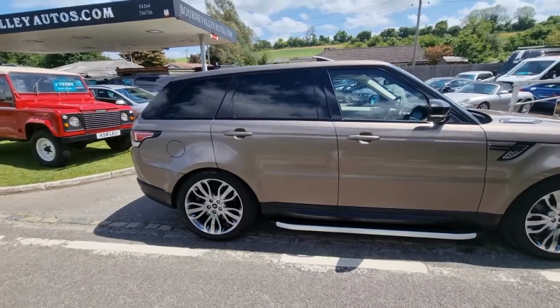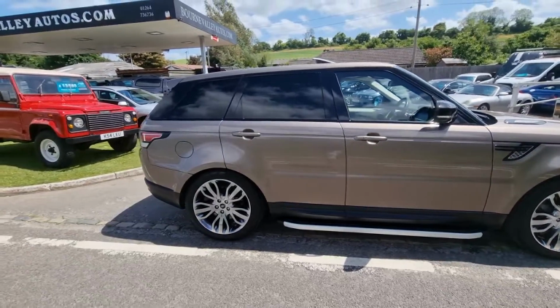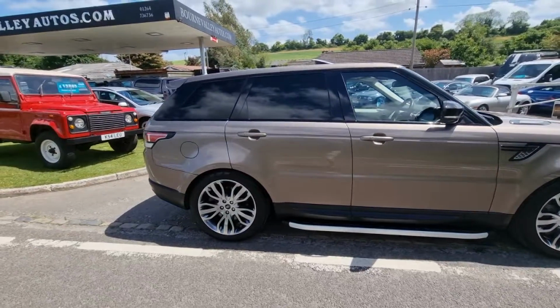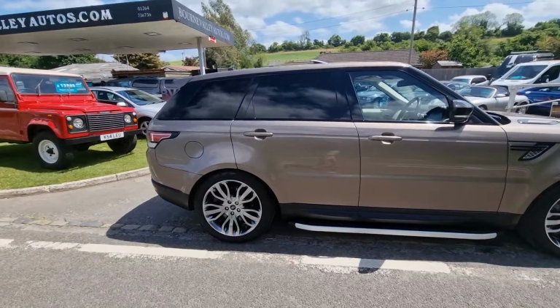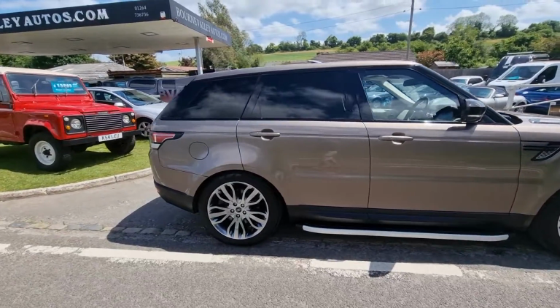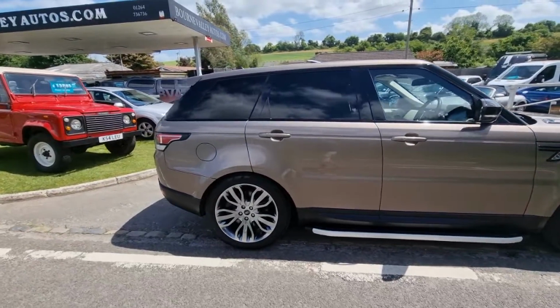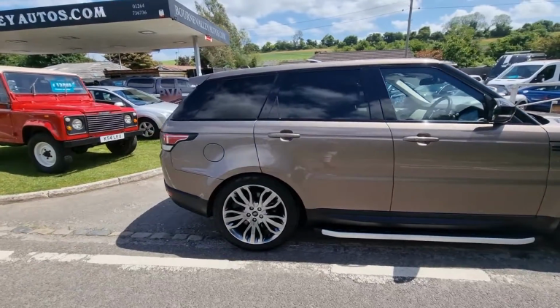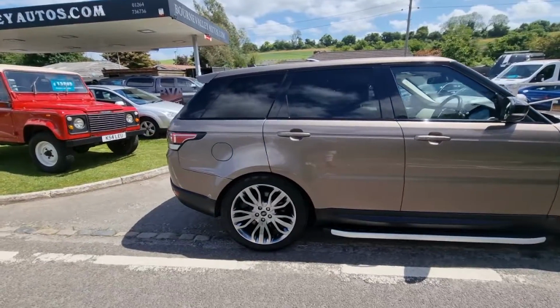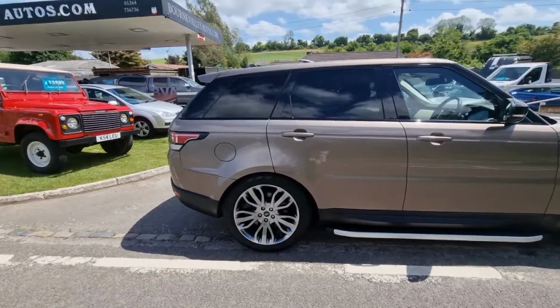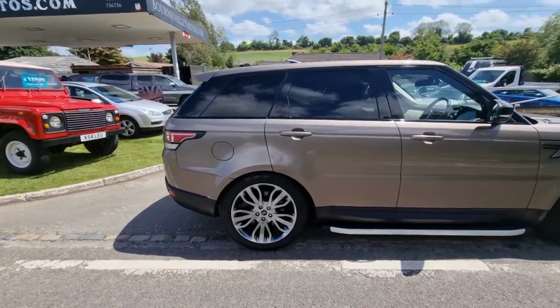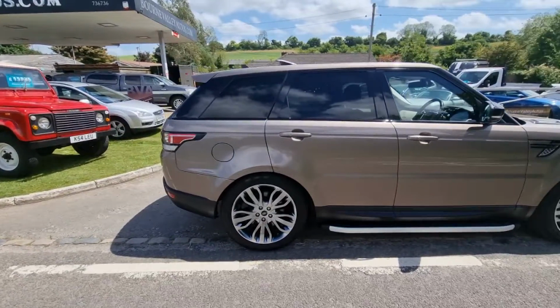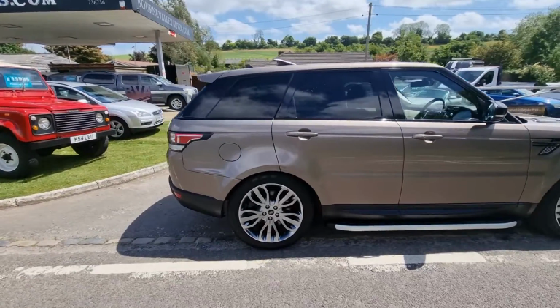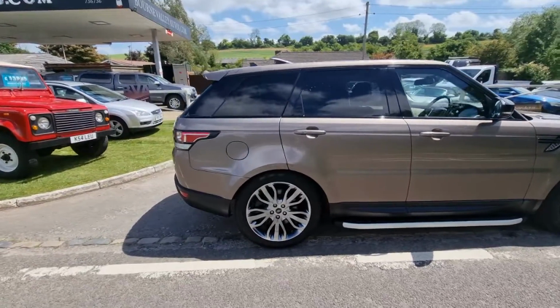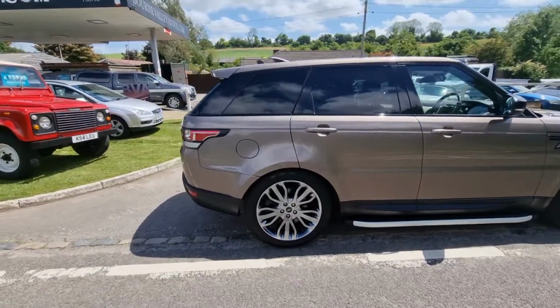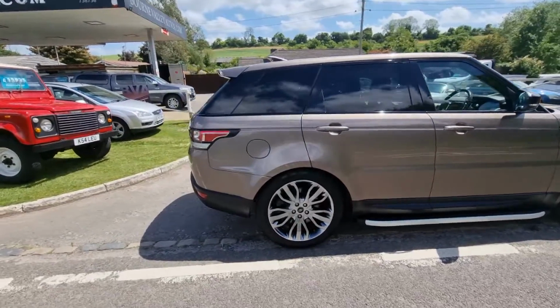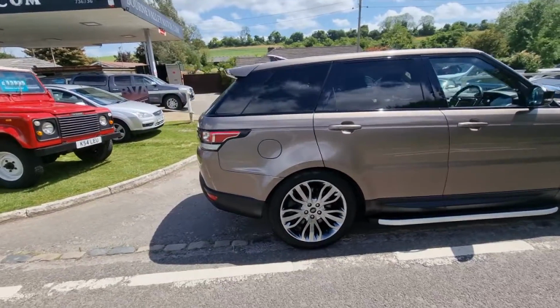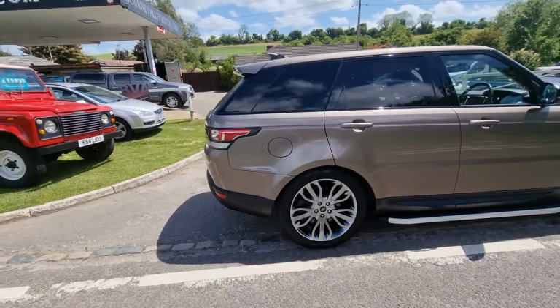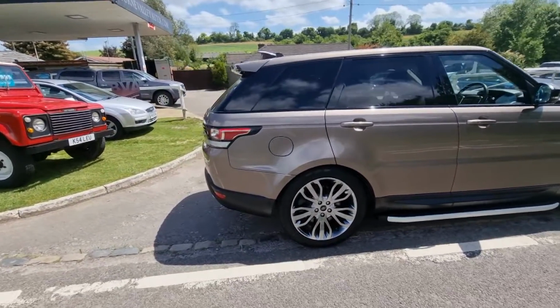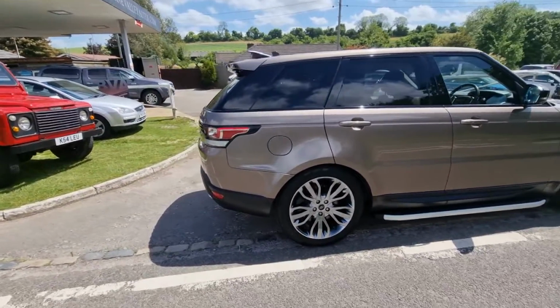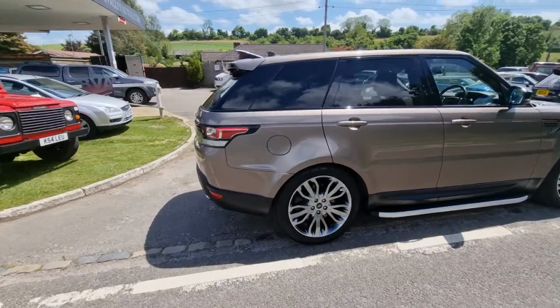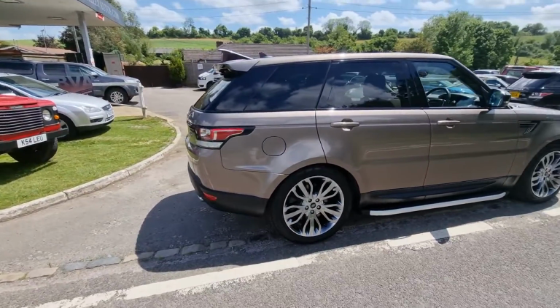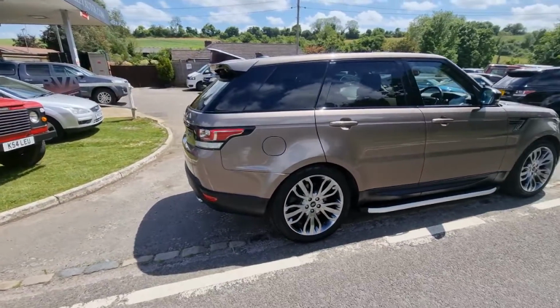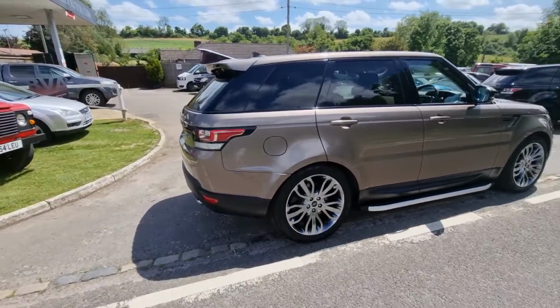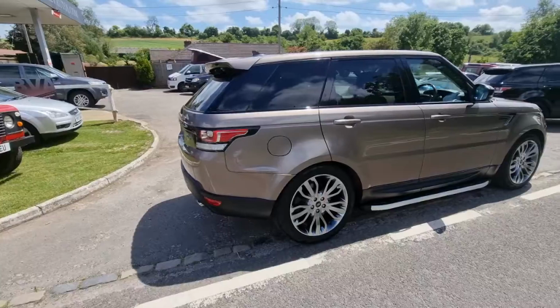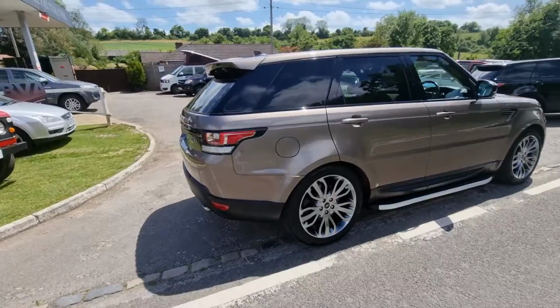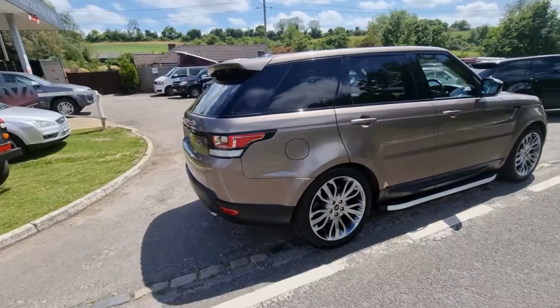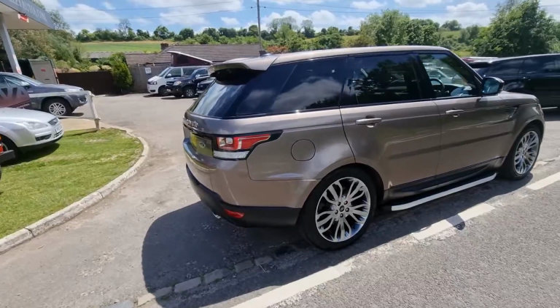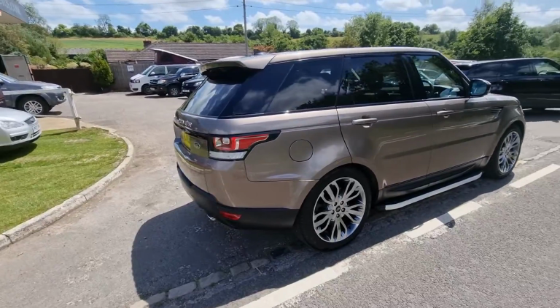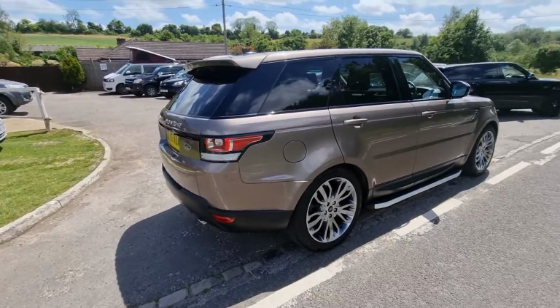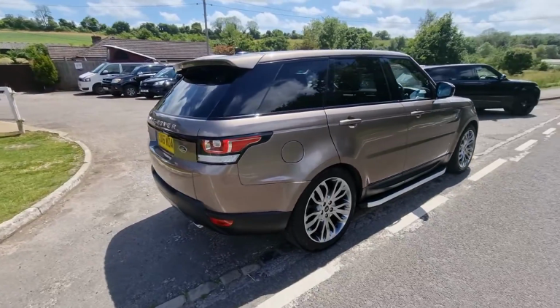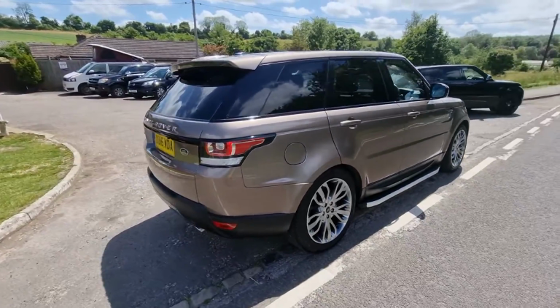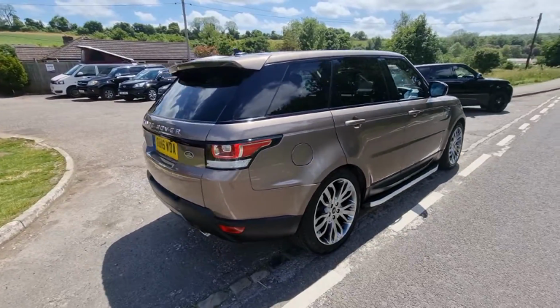The car would come with a brand new MOT and a 3 months warranty, so if you had any dramas we'd take care of that for you.